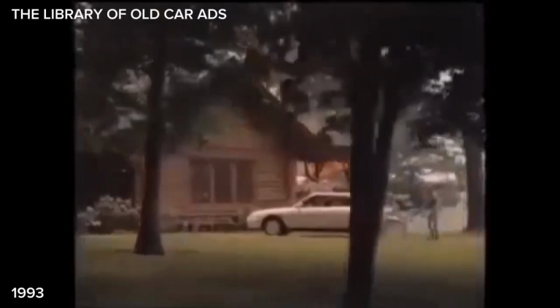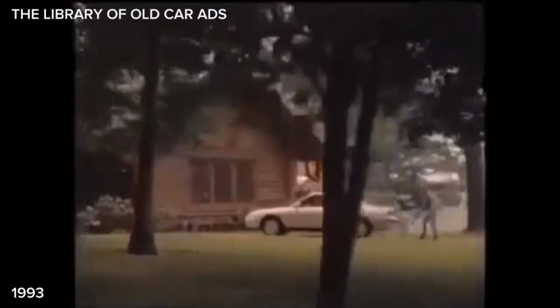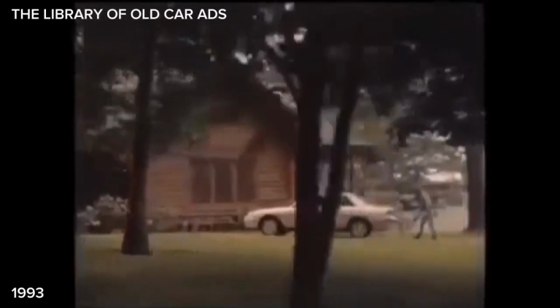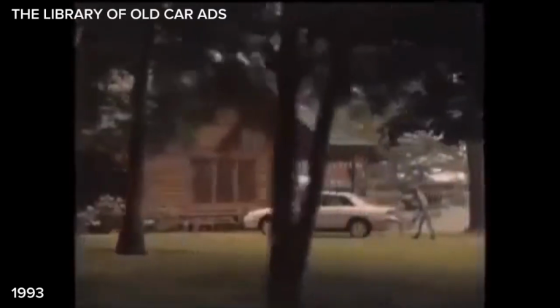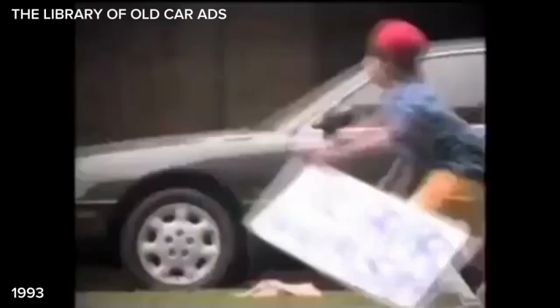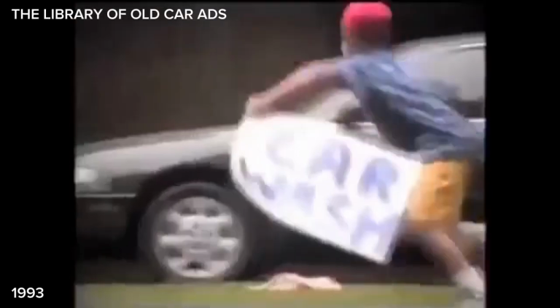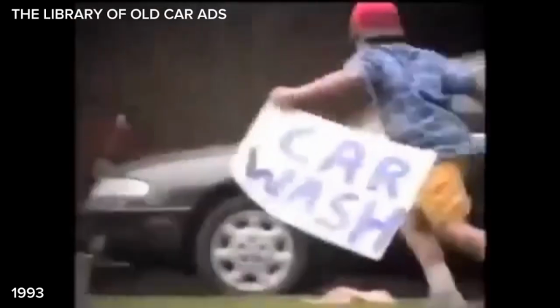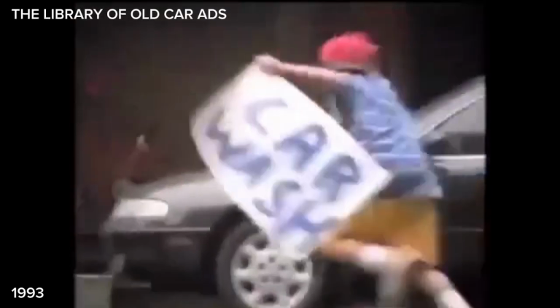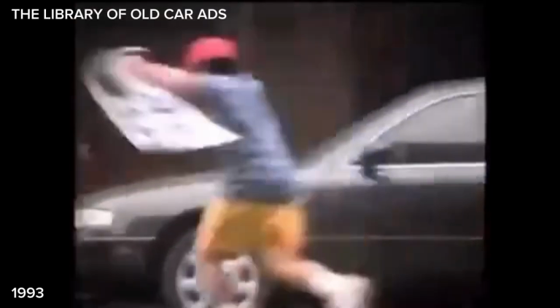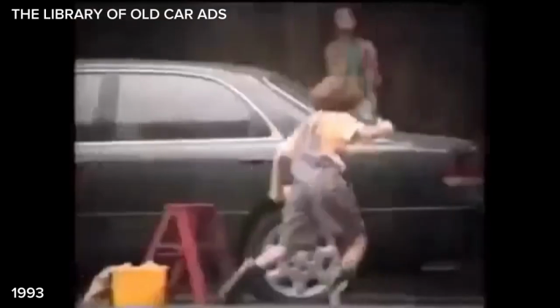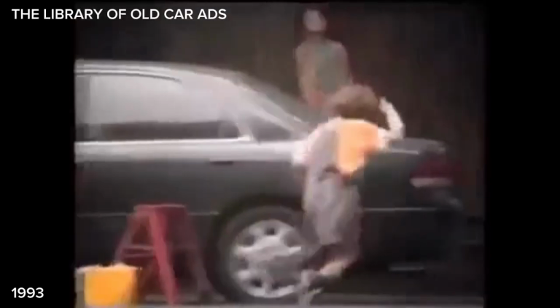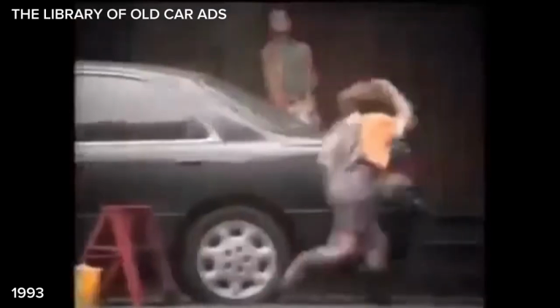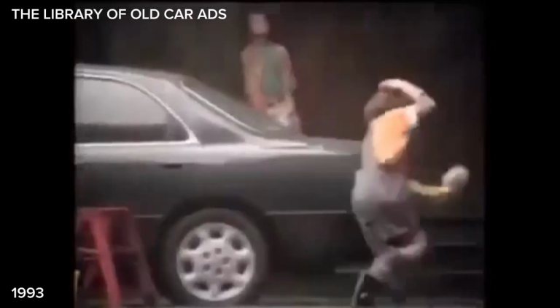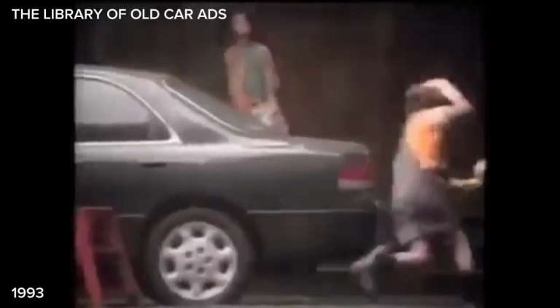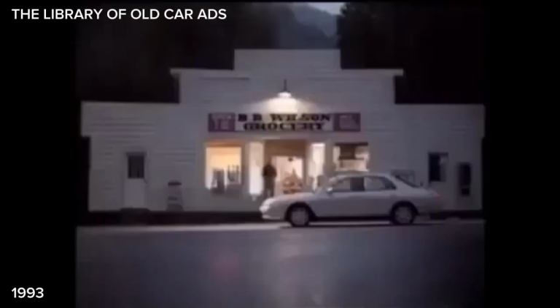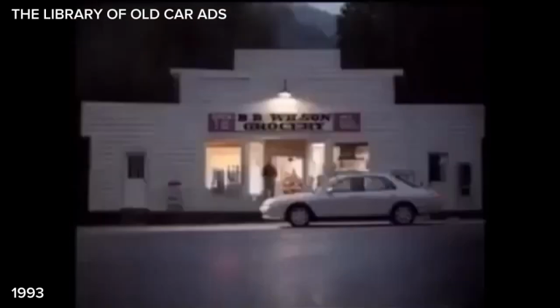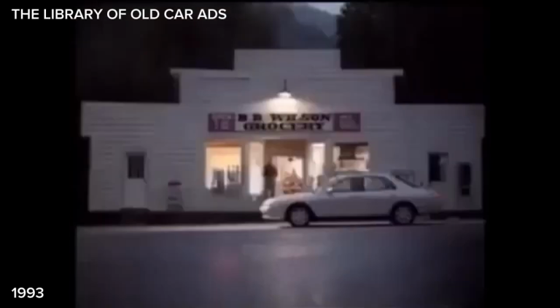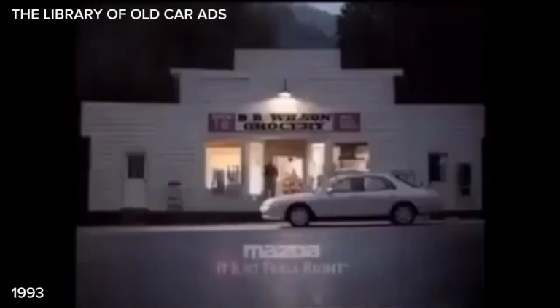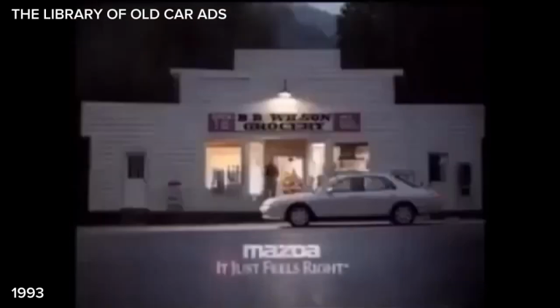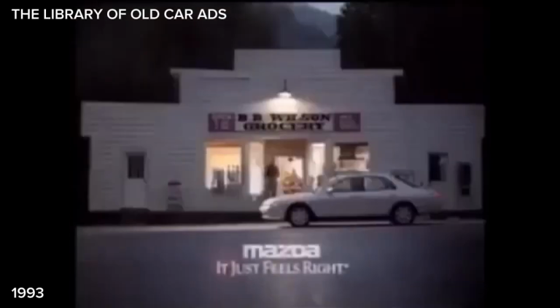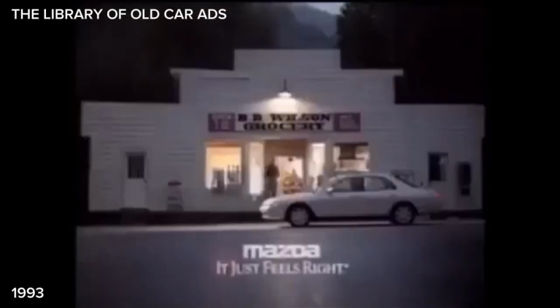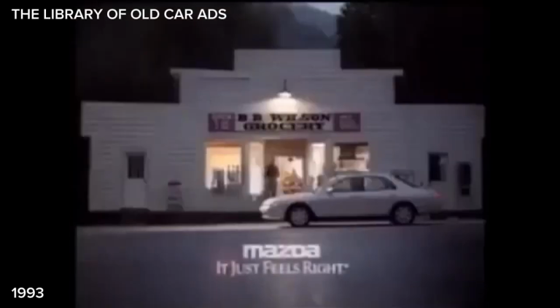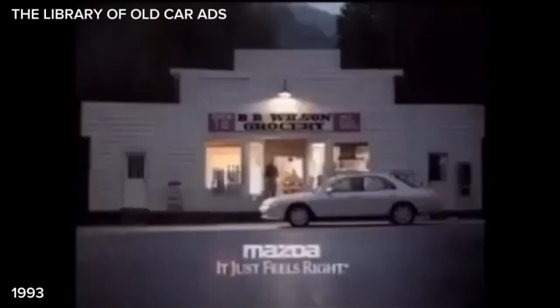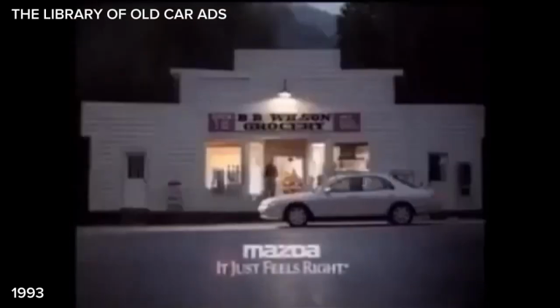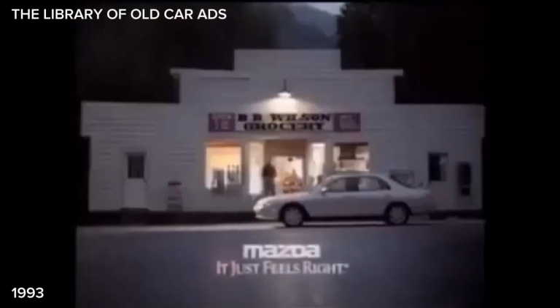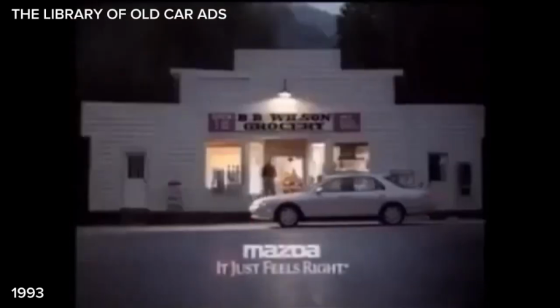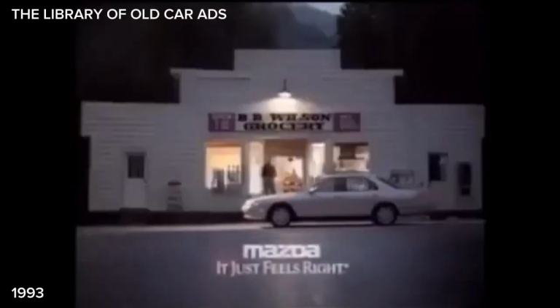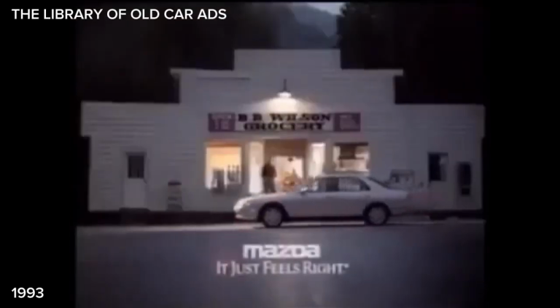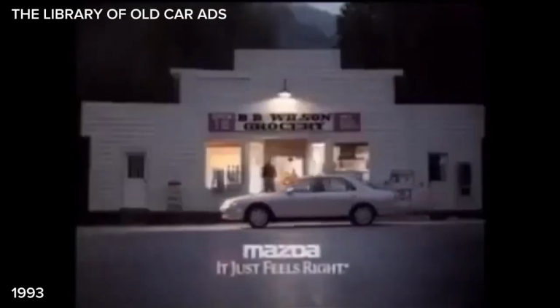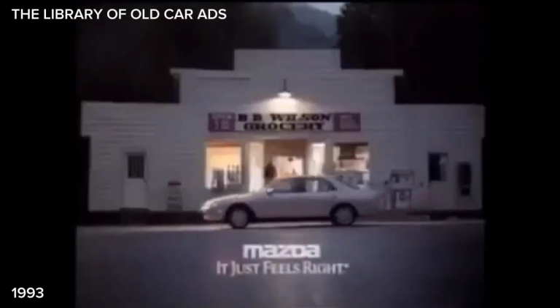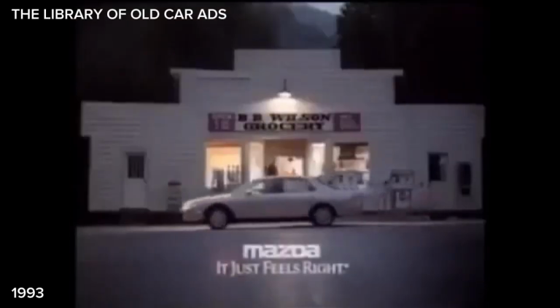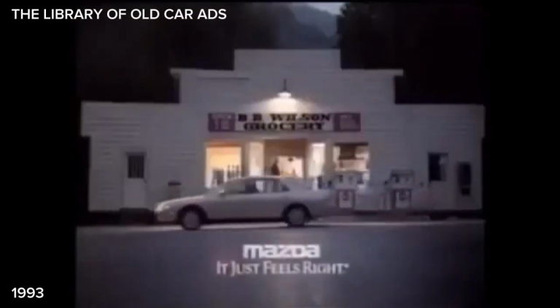Introducing the all-new Mazda 626. Mazda — it just feels right.